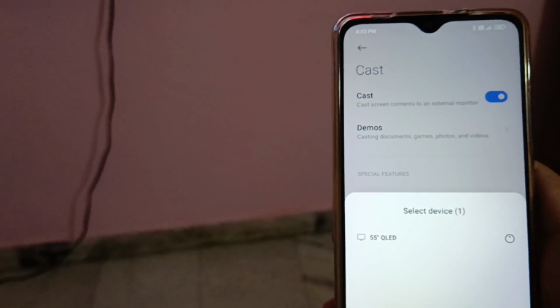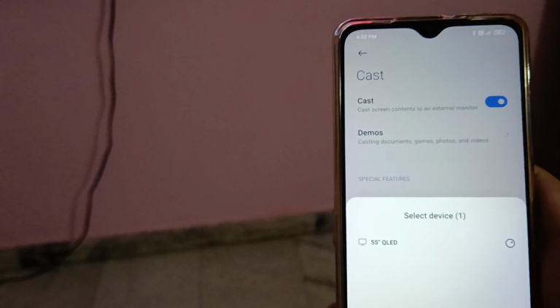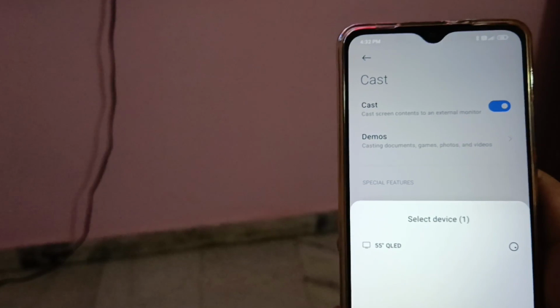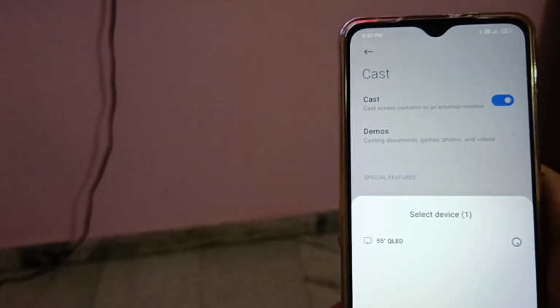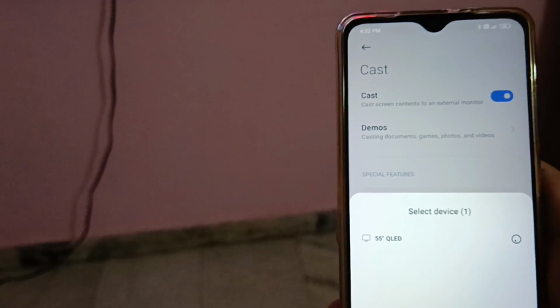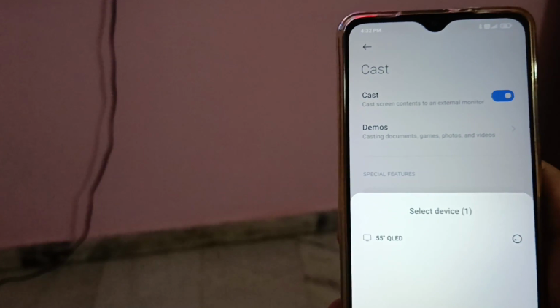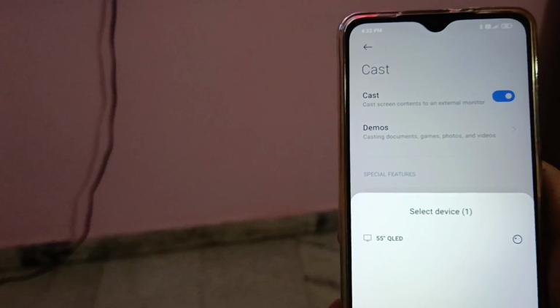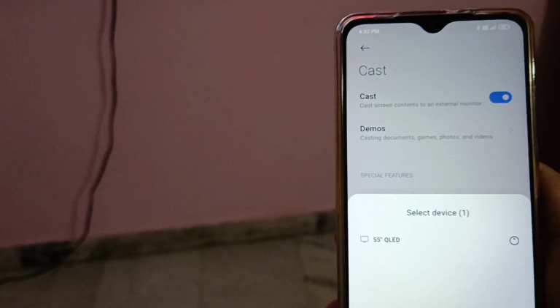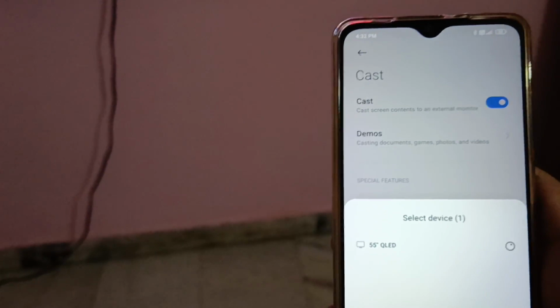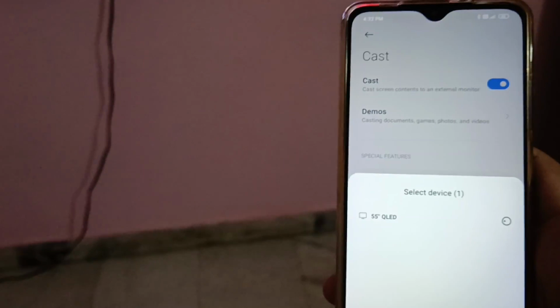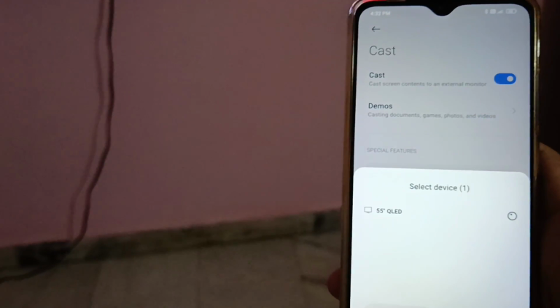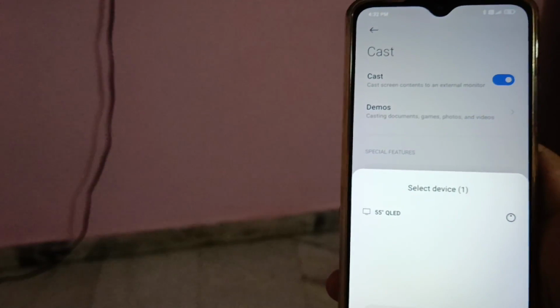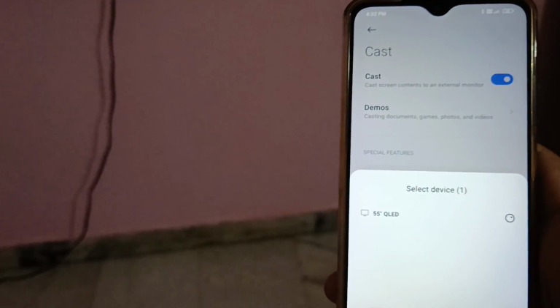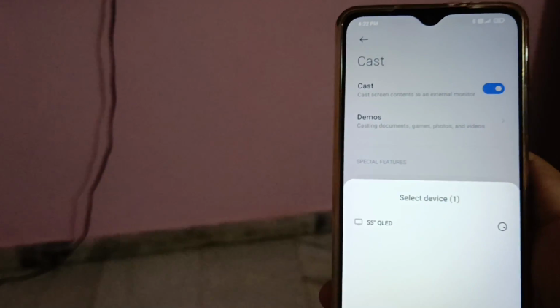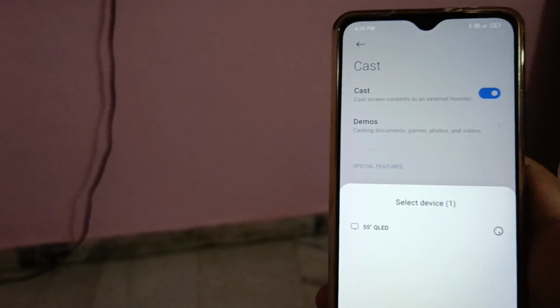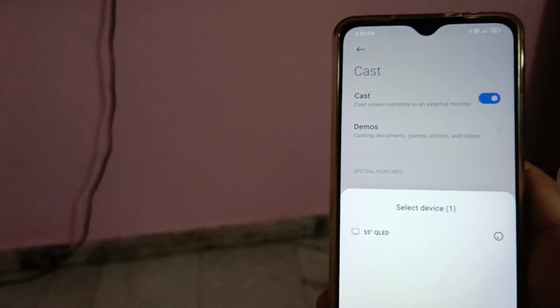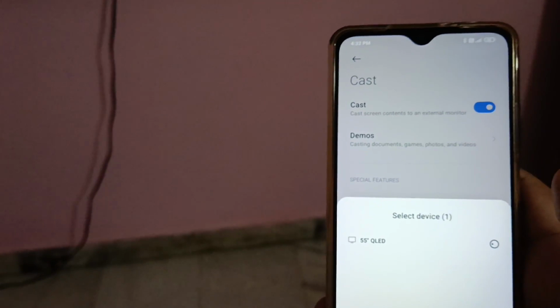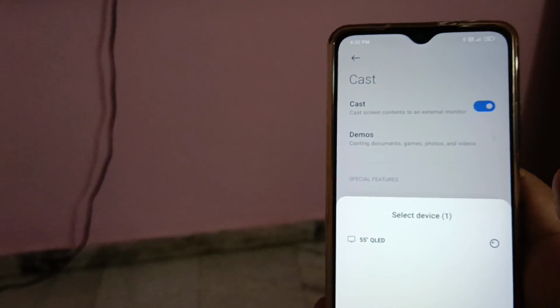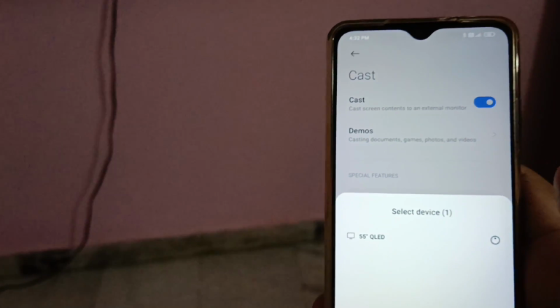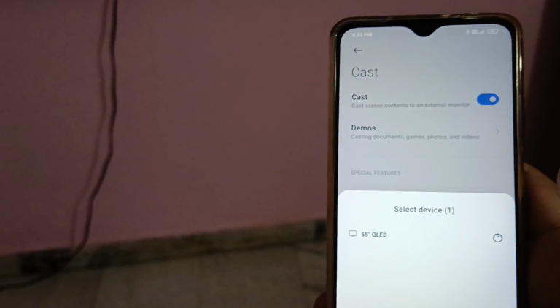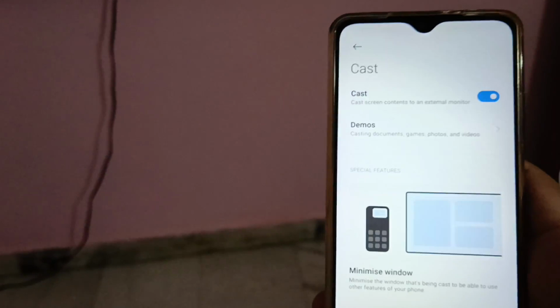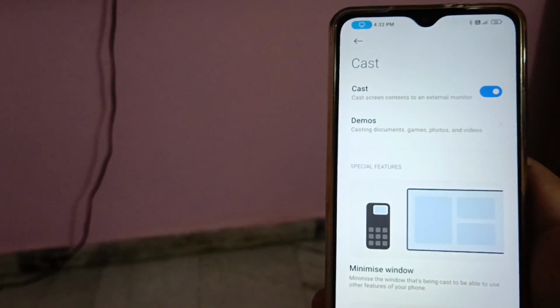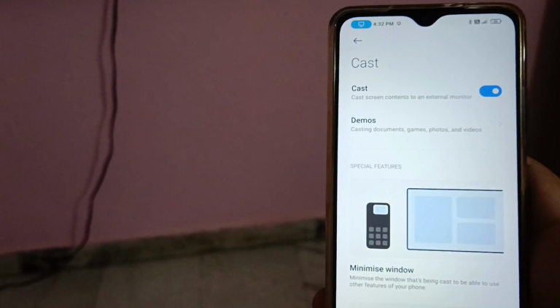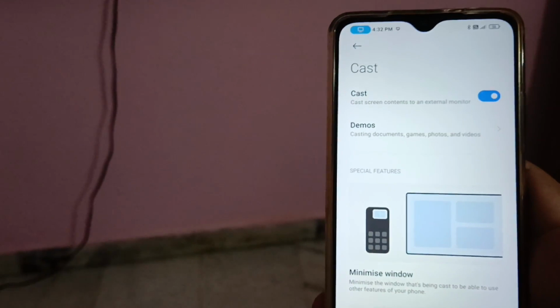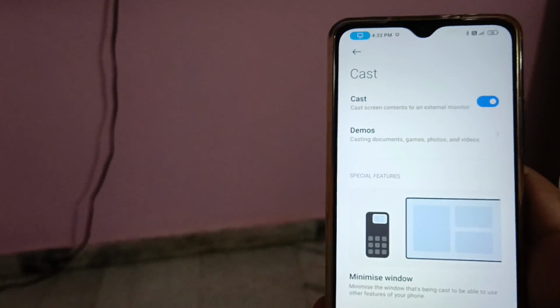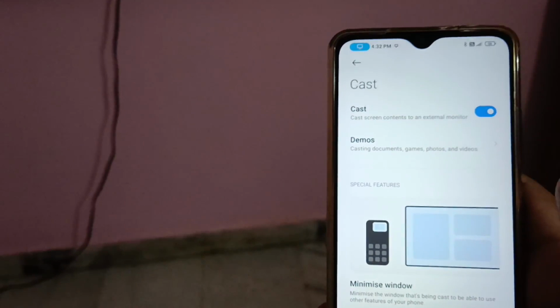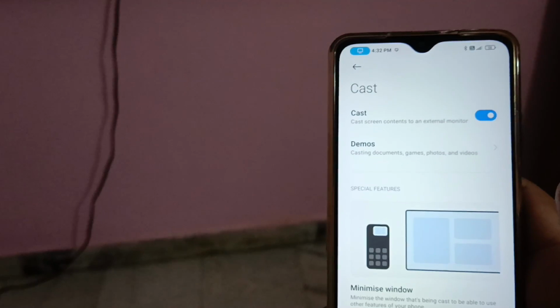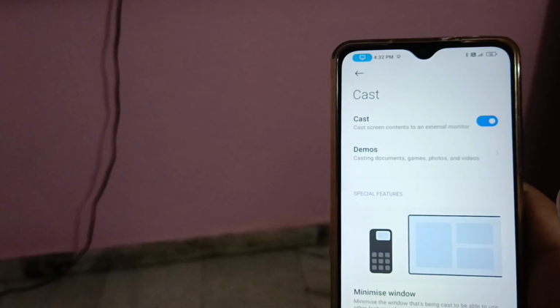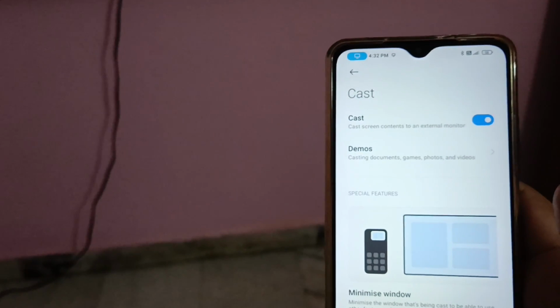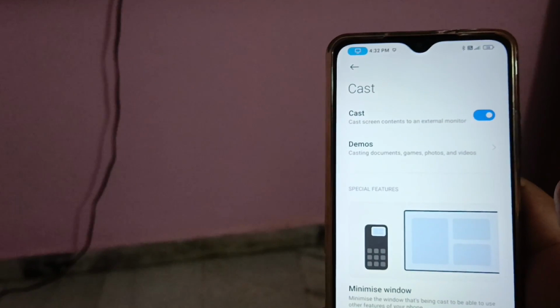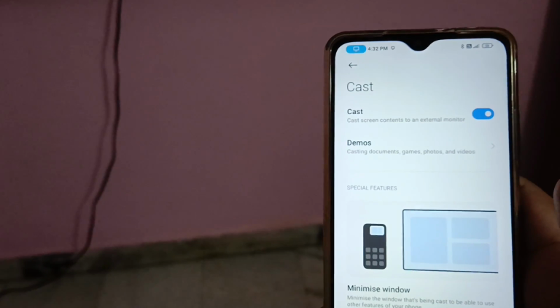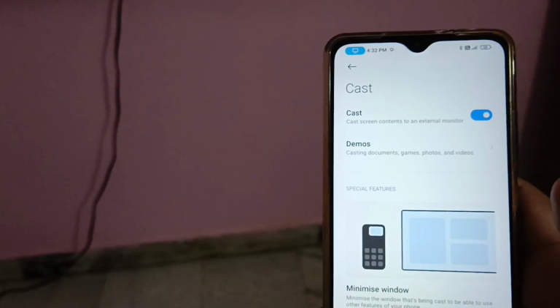So it is now connecting. So it is now connected.